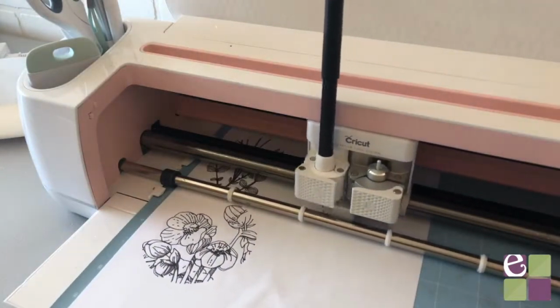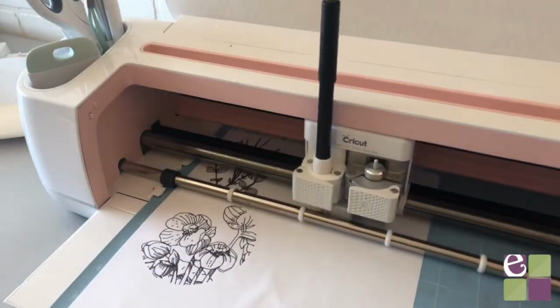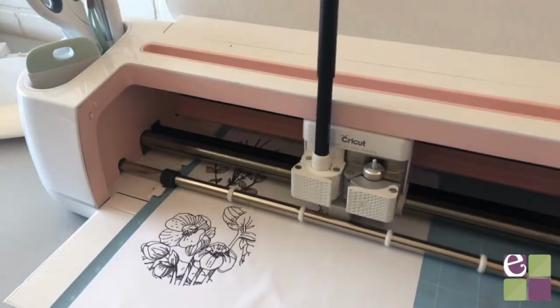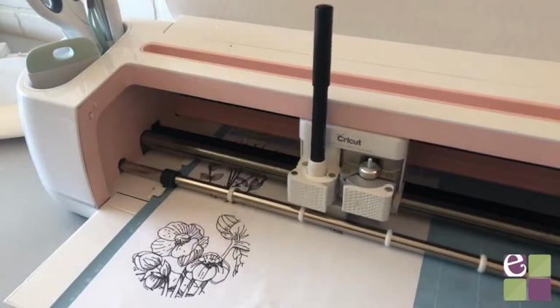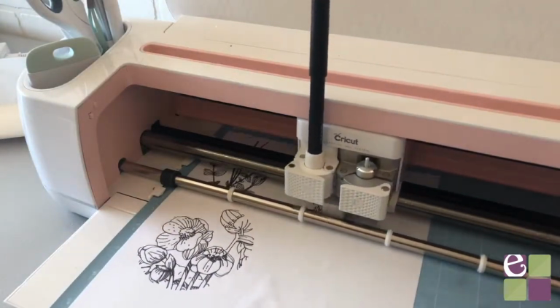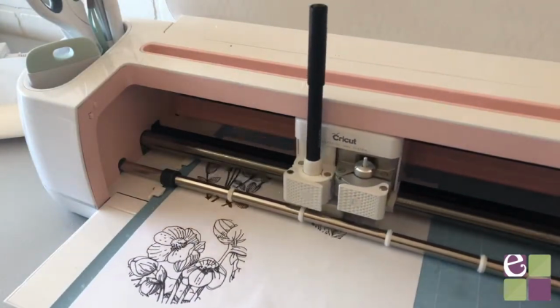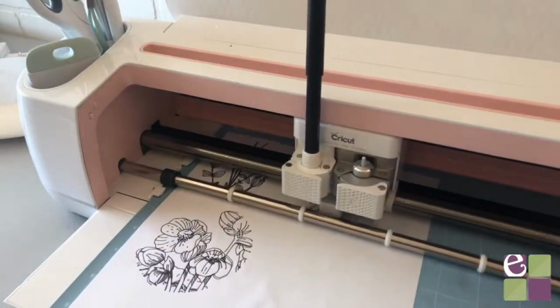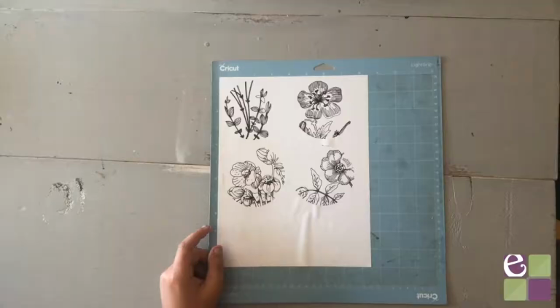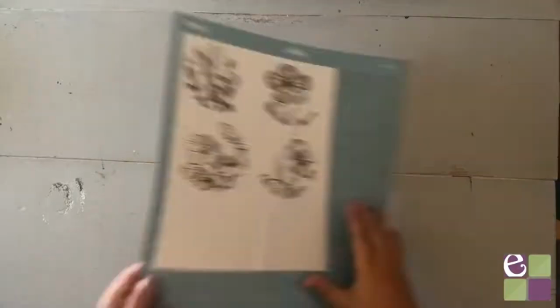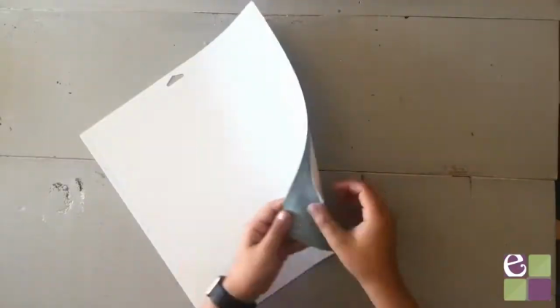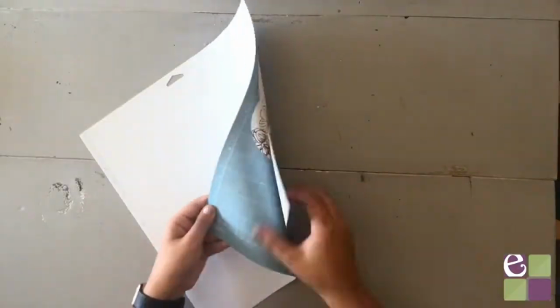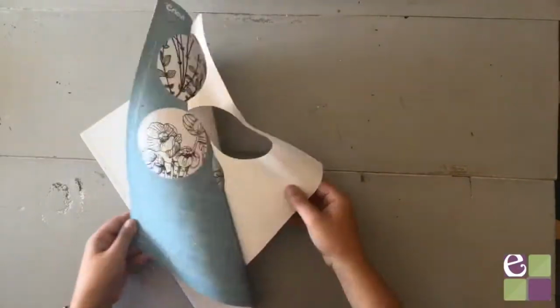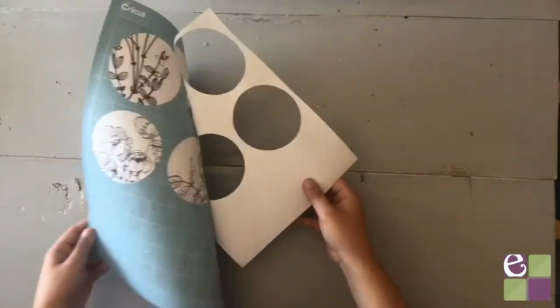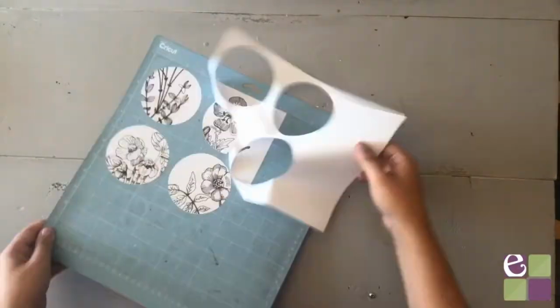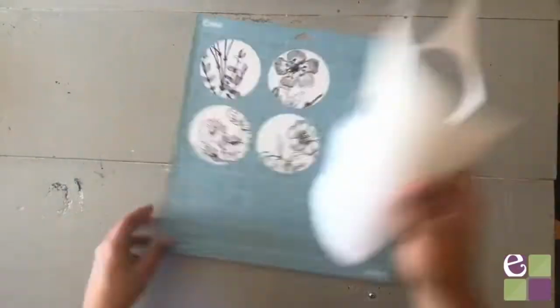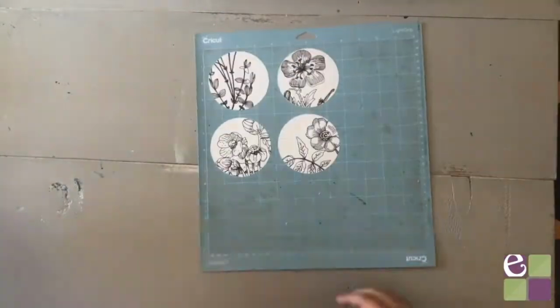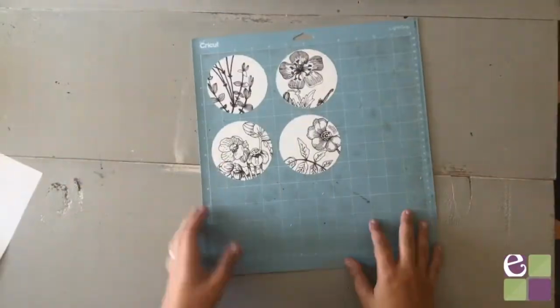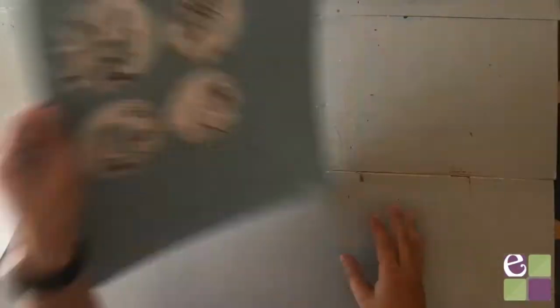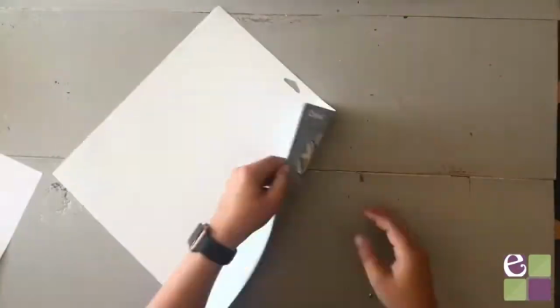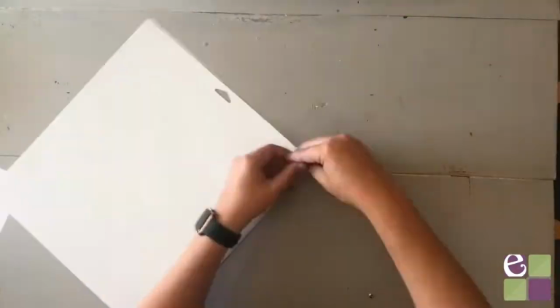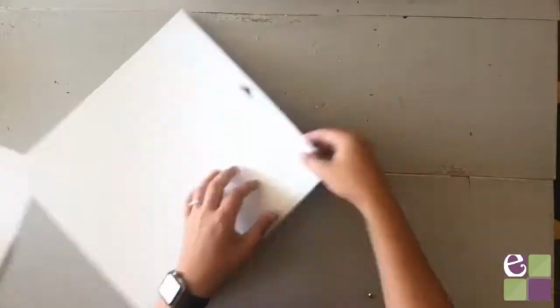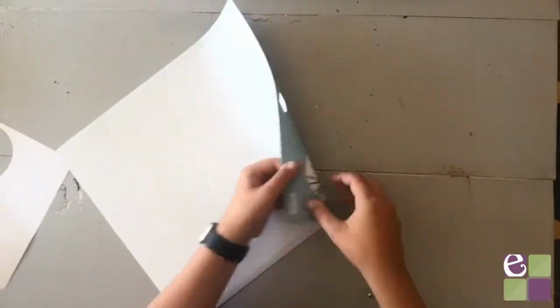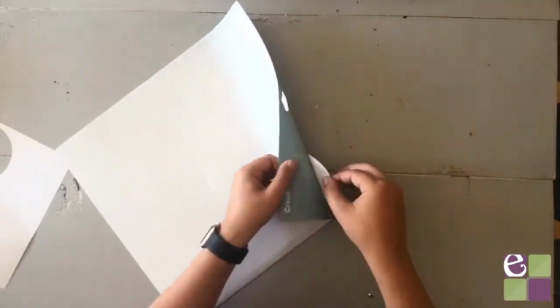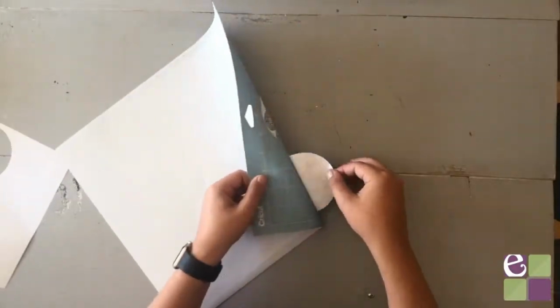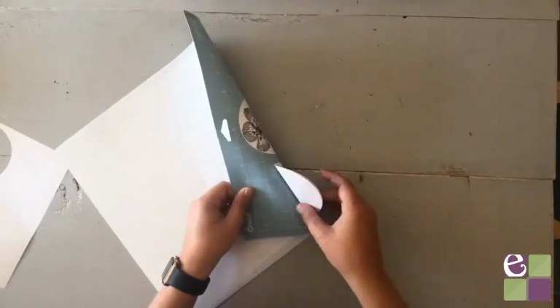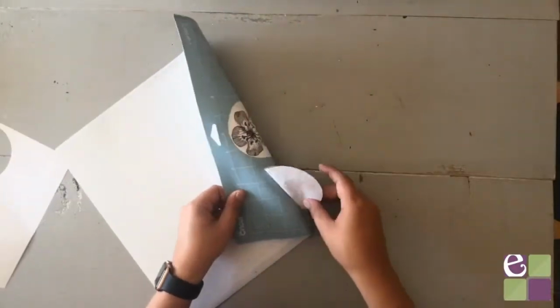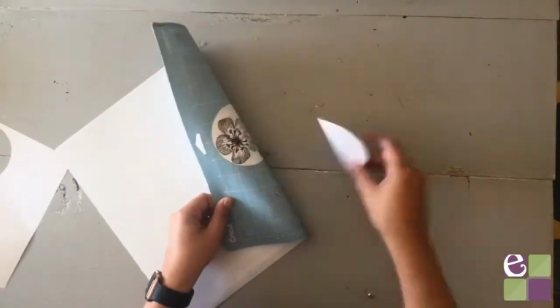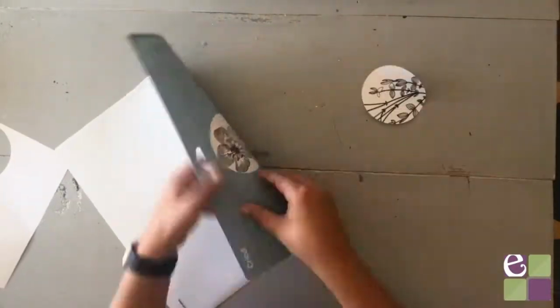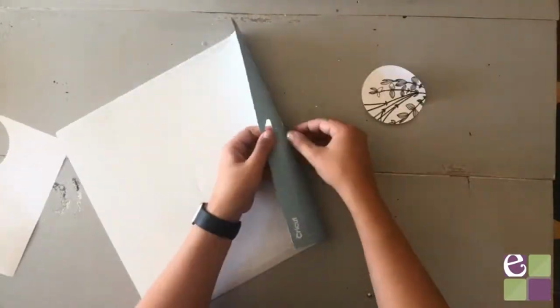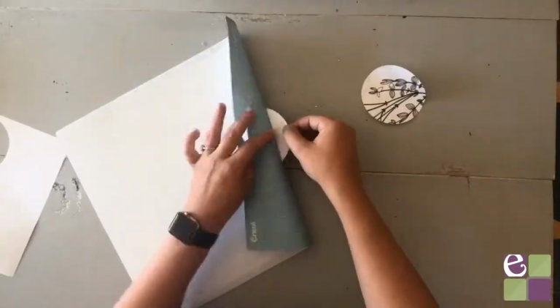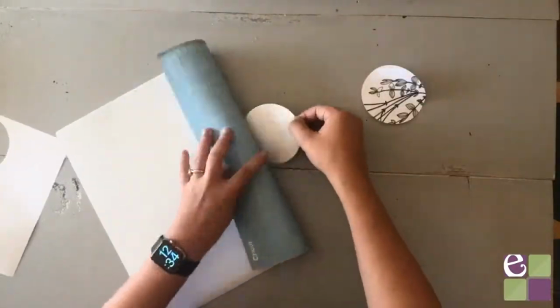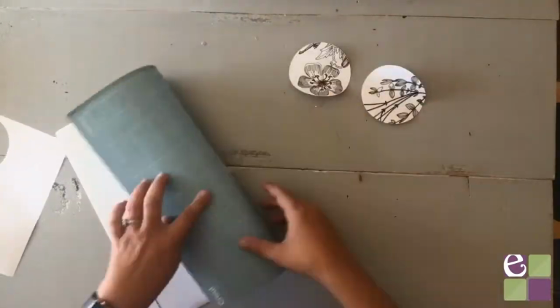When the Cricut is finished drawing, remove the mat from the machine and carefully remove the paper from the mat.